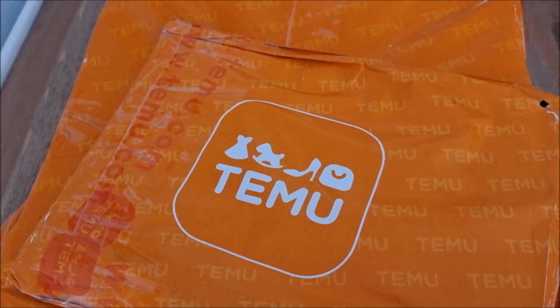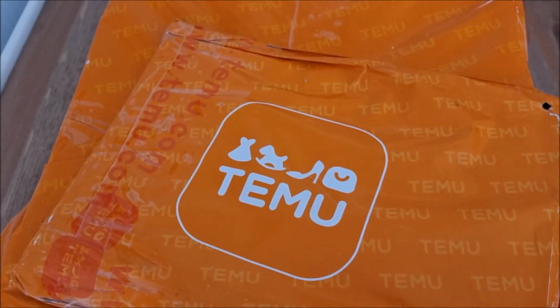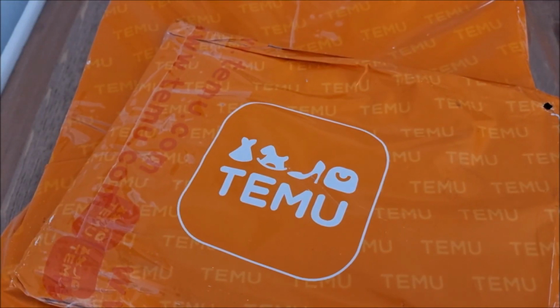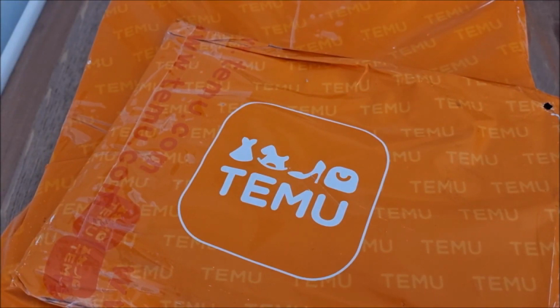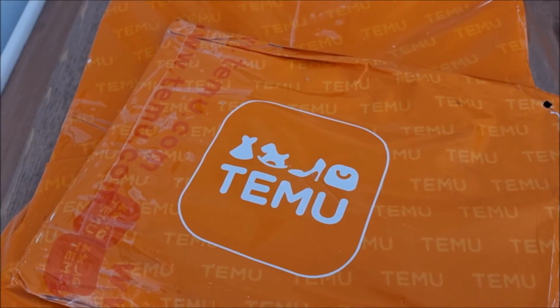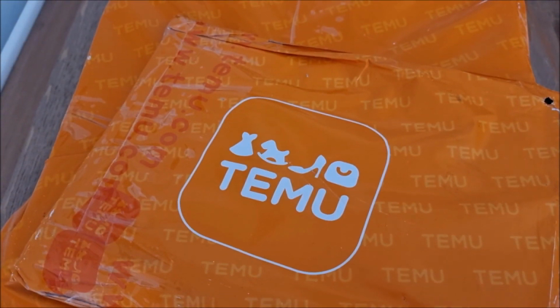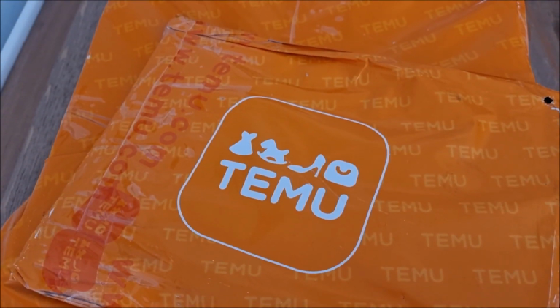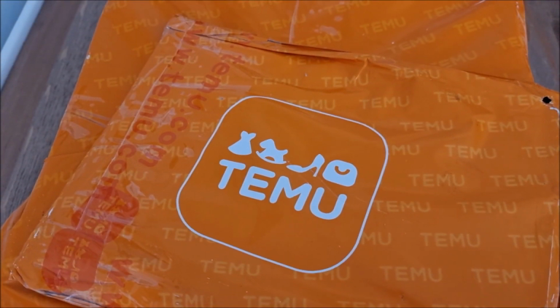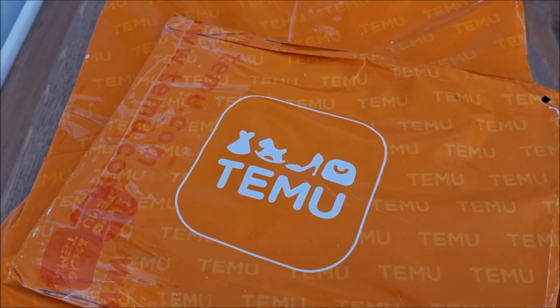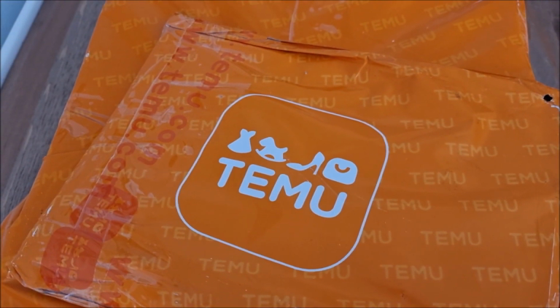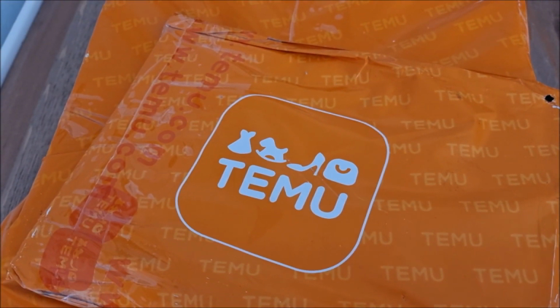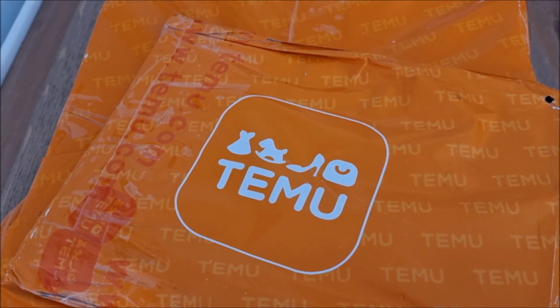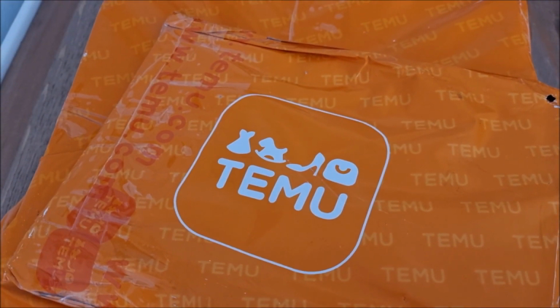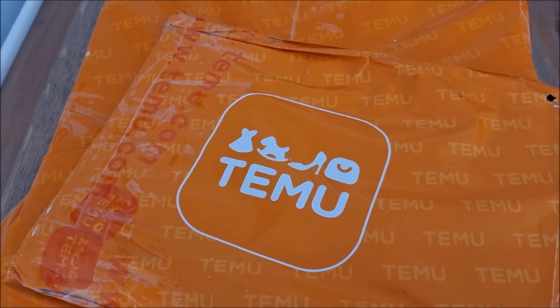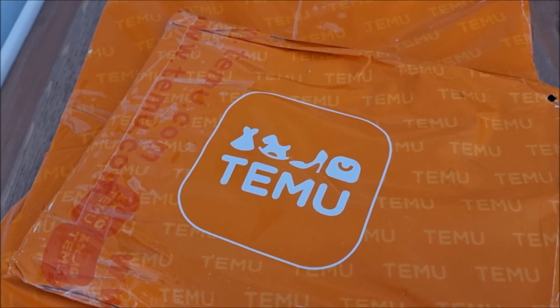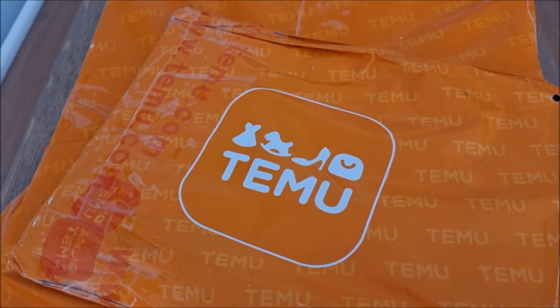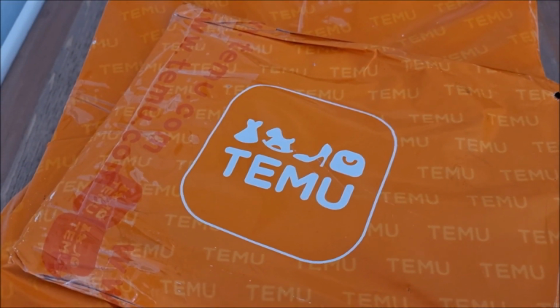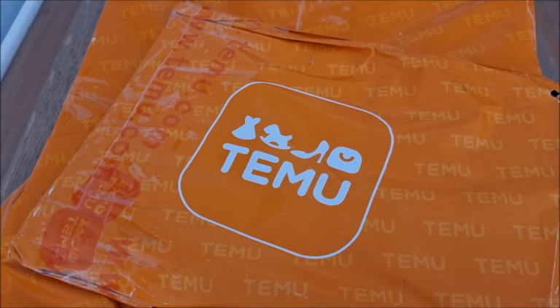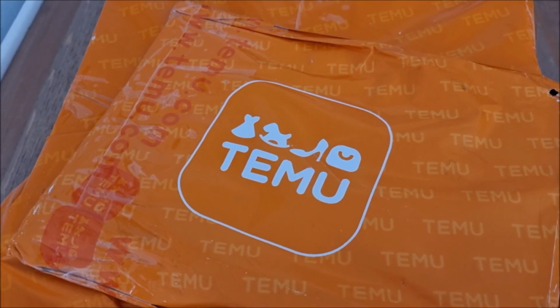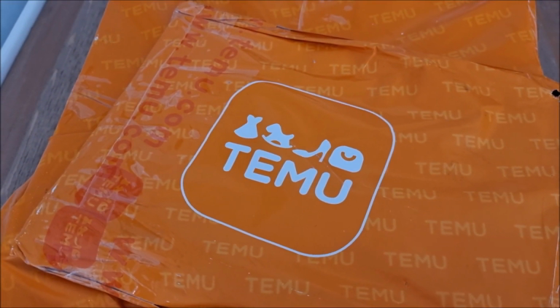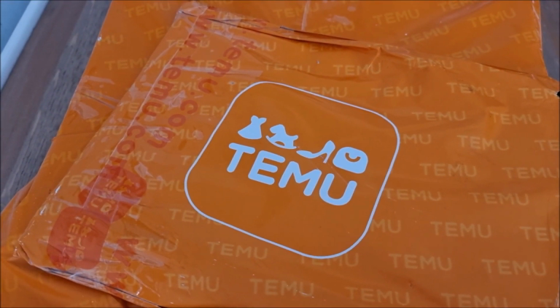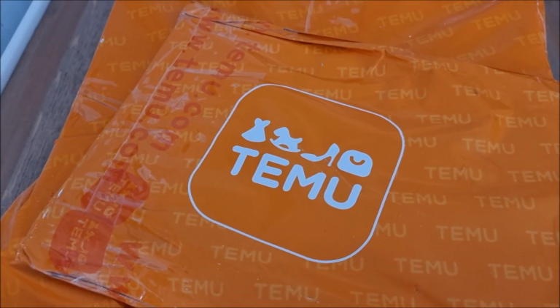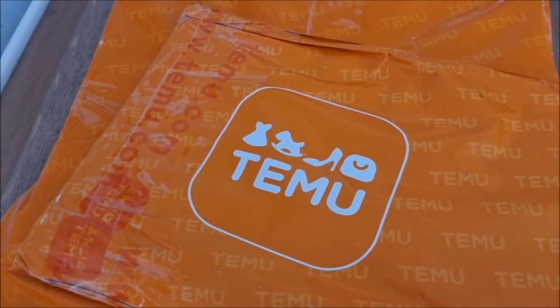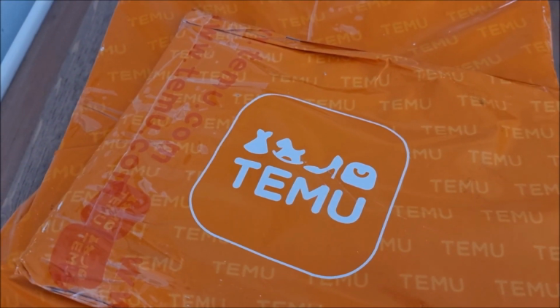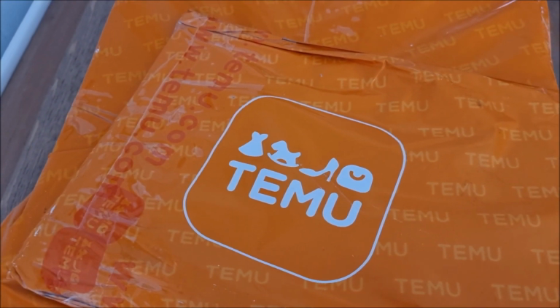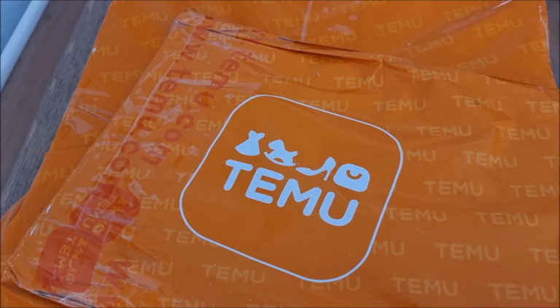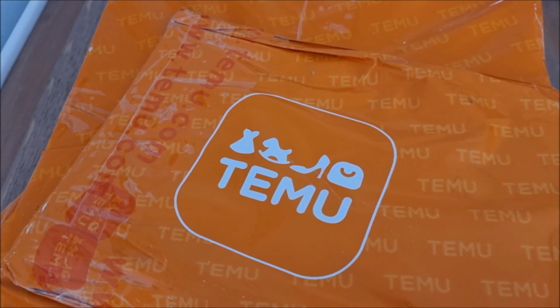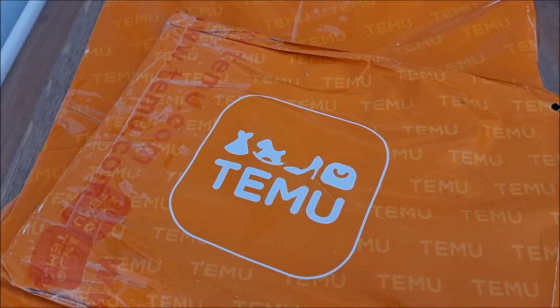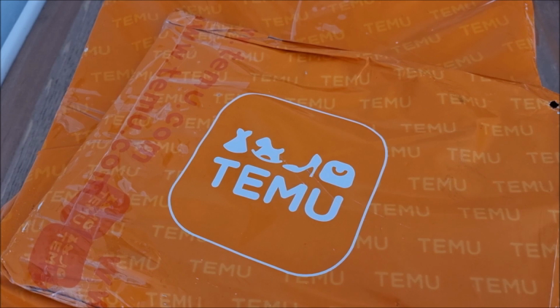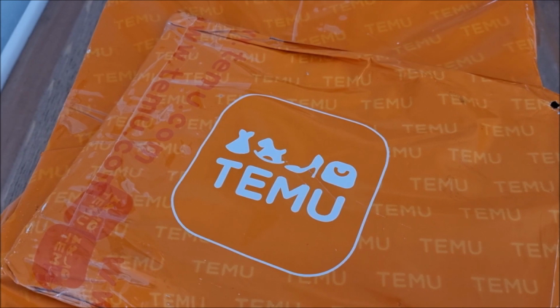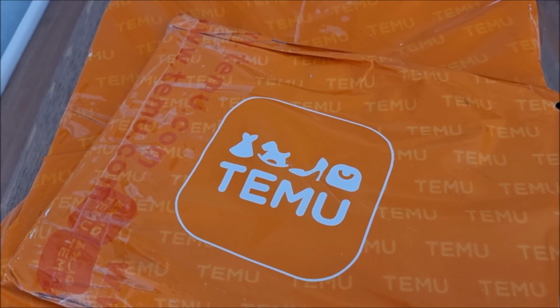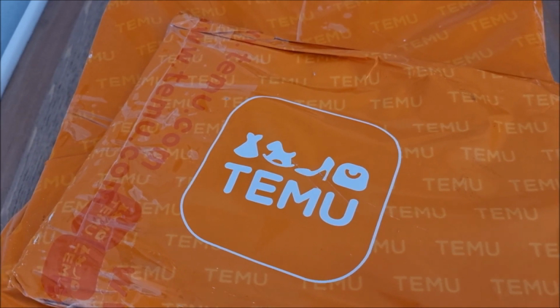Hey everyone and welcome to the Ling Ladder. I'm really excited to be doing our first ever Temu haul, so let's see what we got.